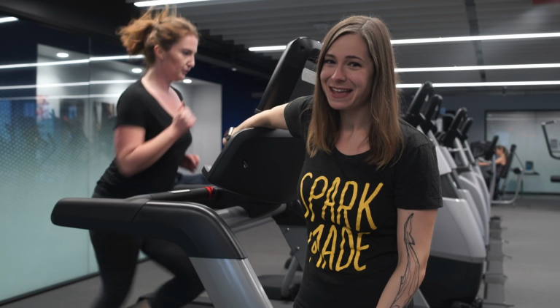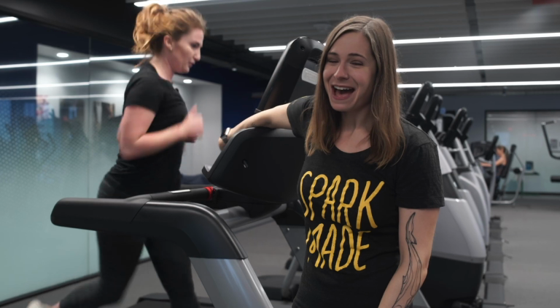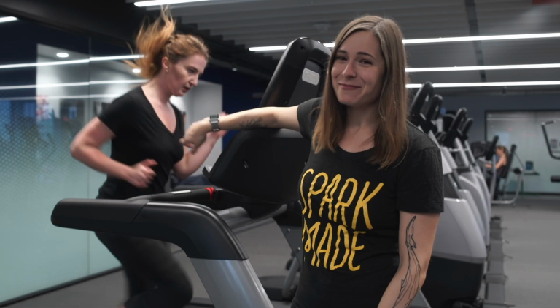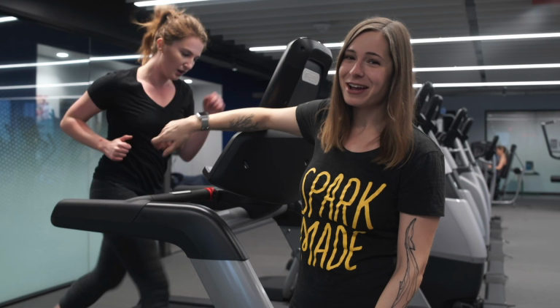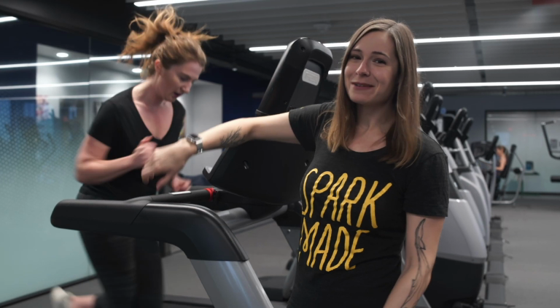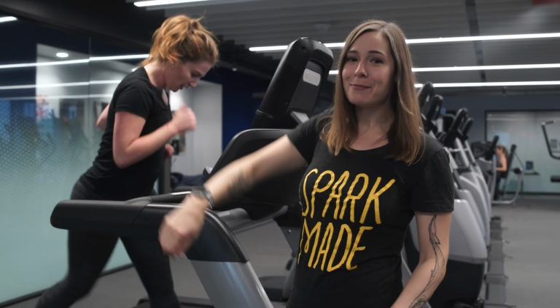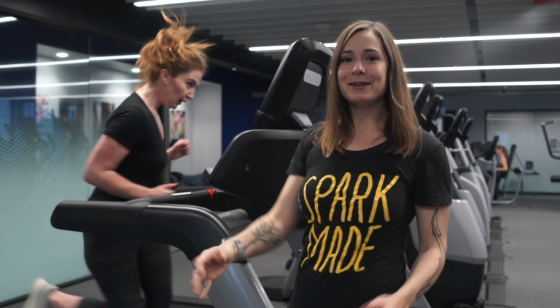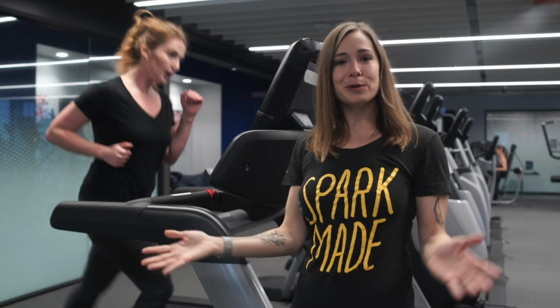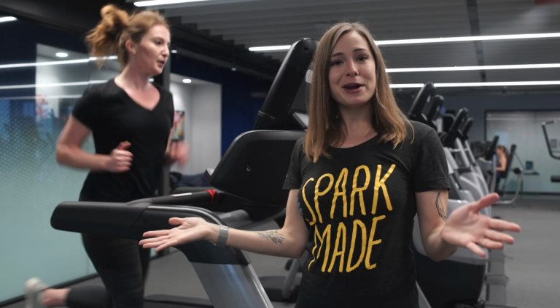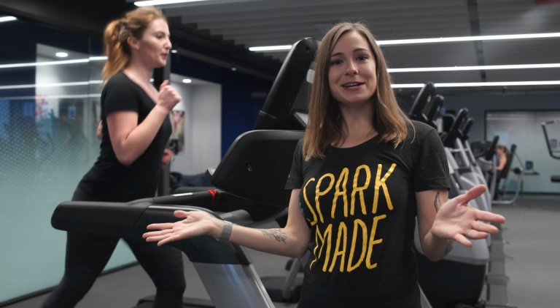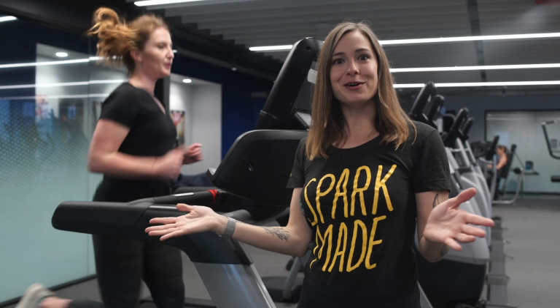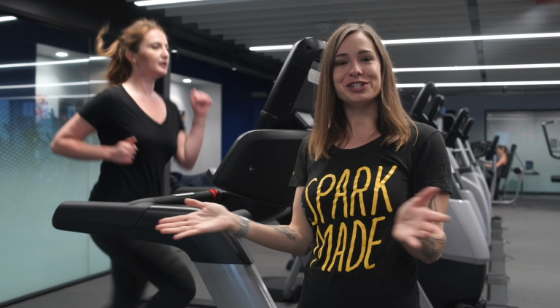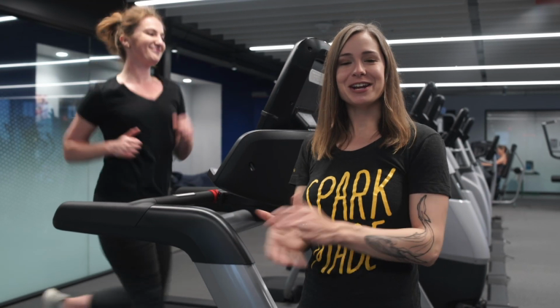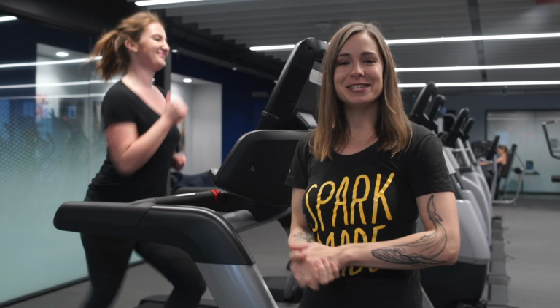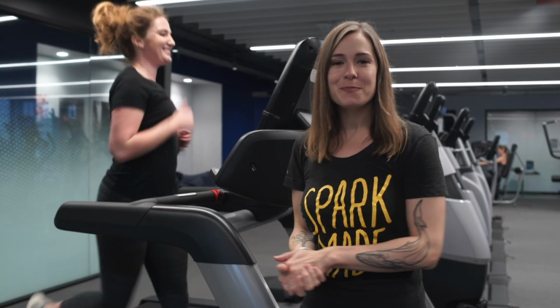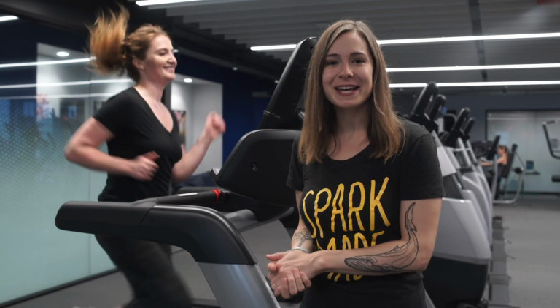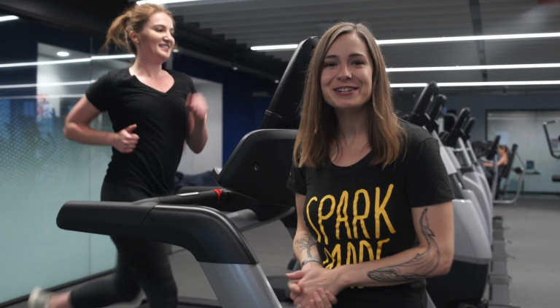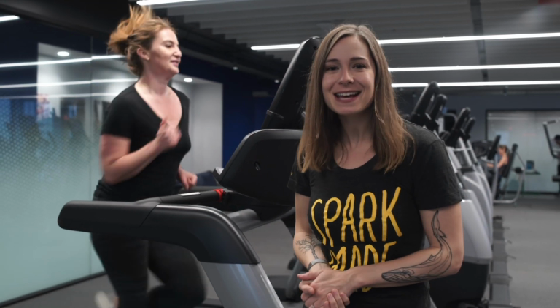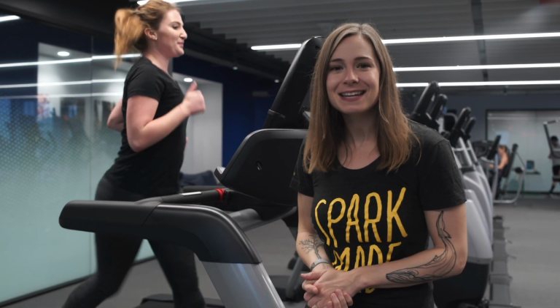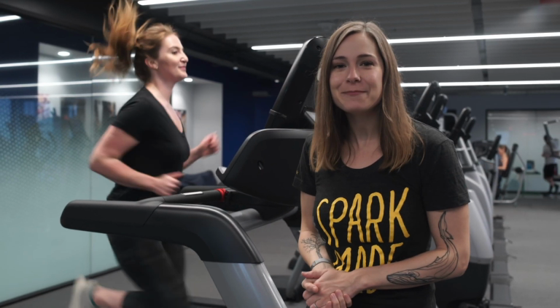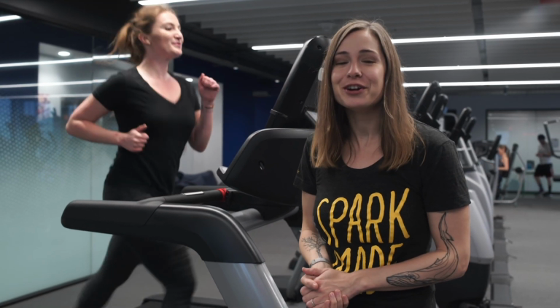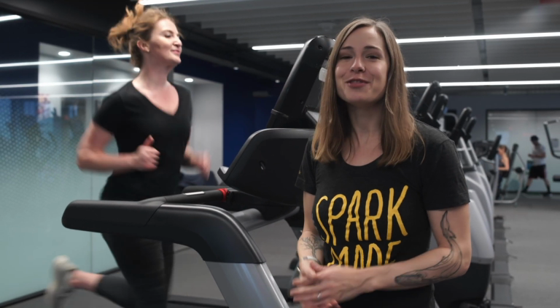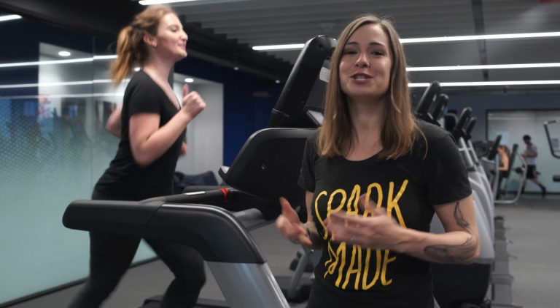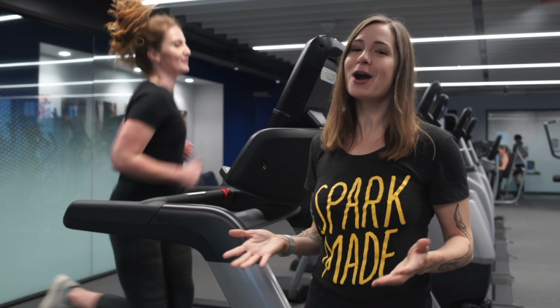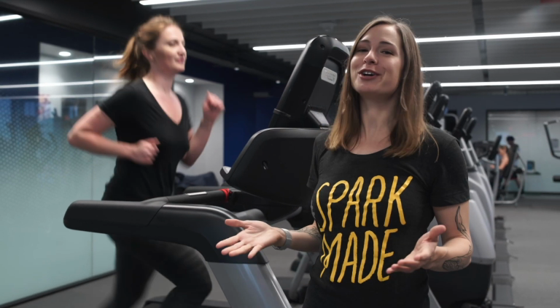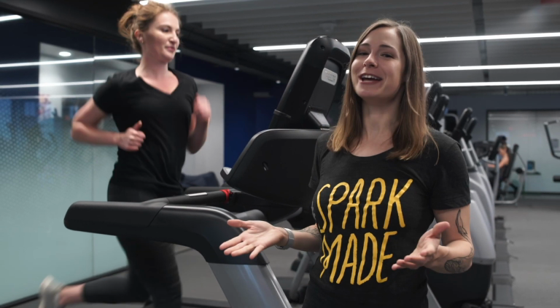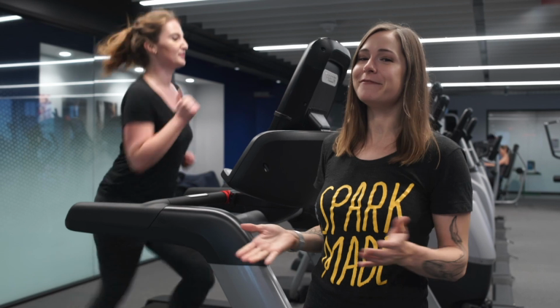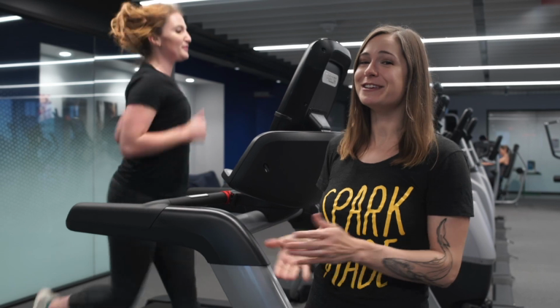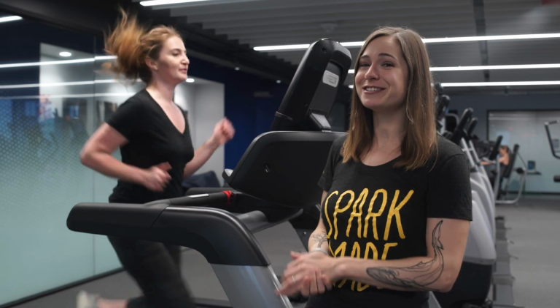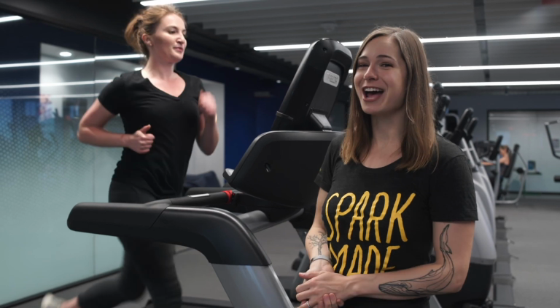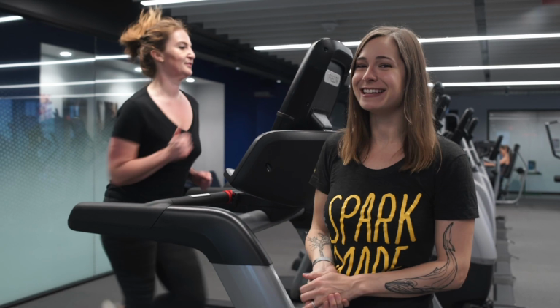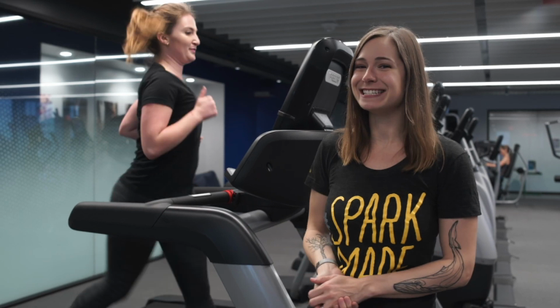I'm Veronica Belmont, your branding coach, and I'll see you back here next time for another Spark Creative Fitness Challenge.